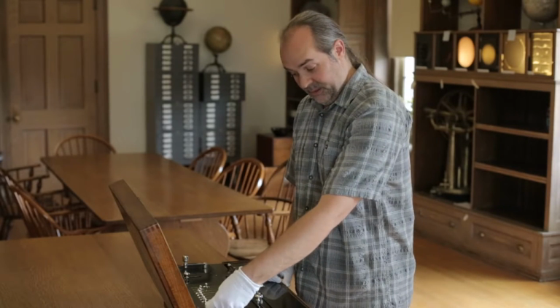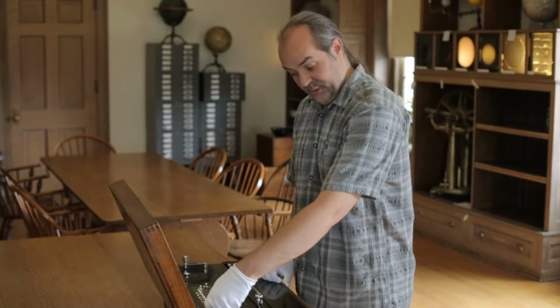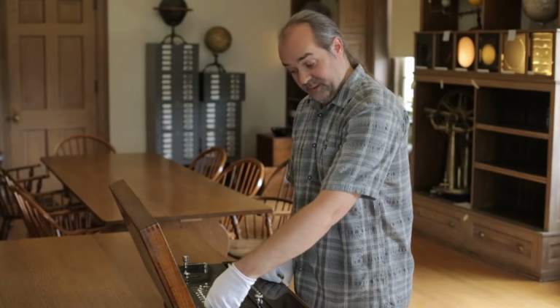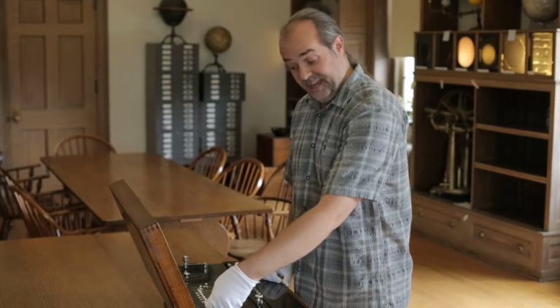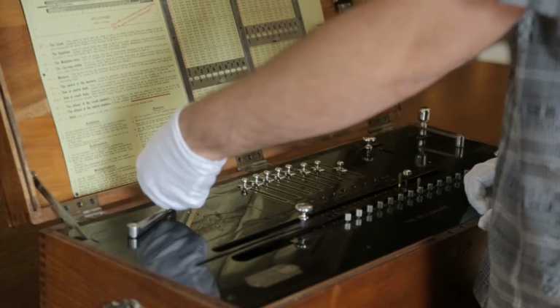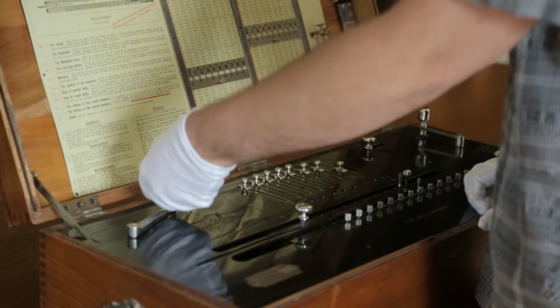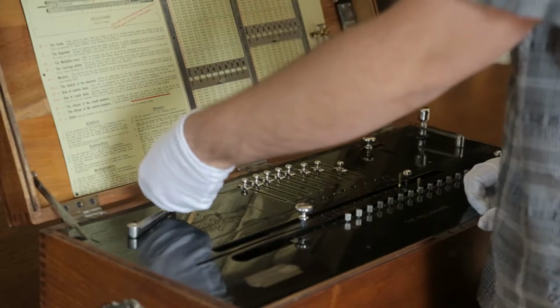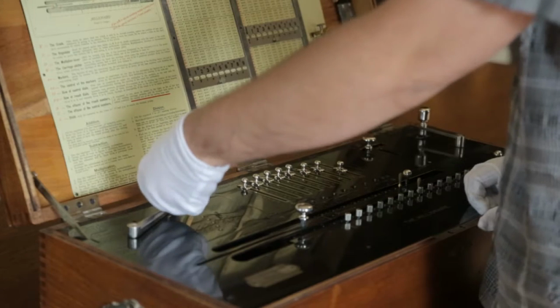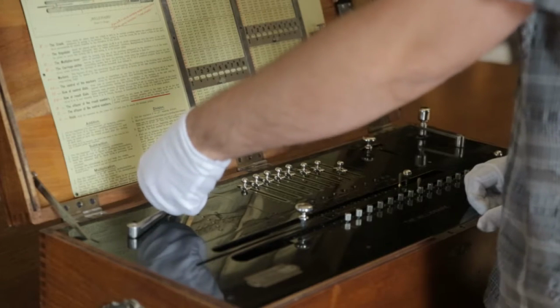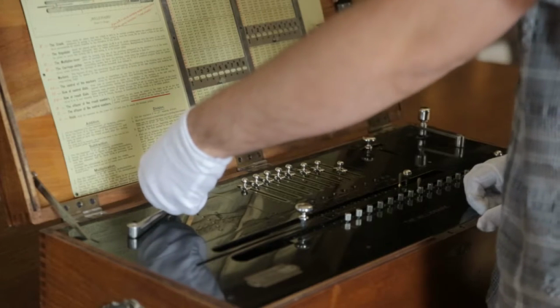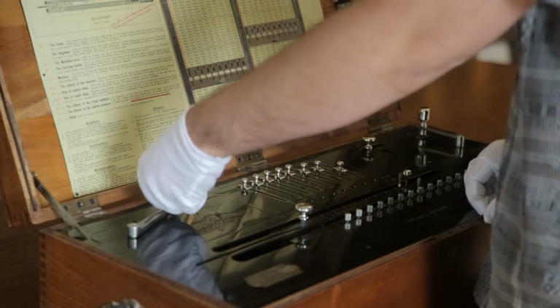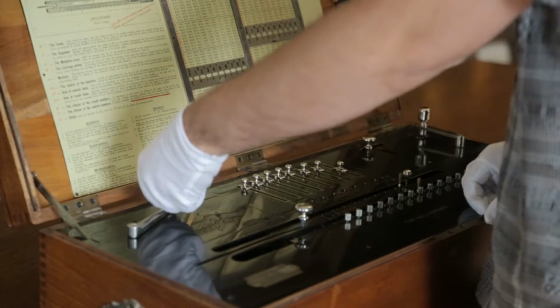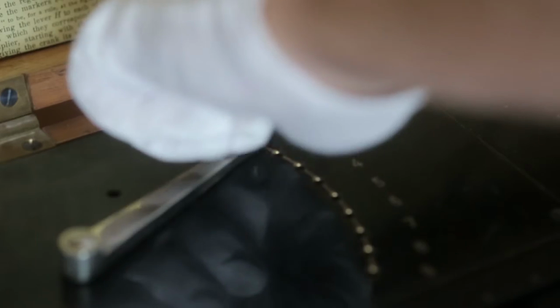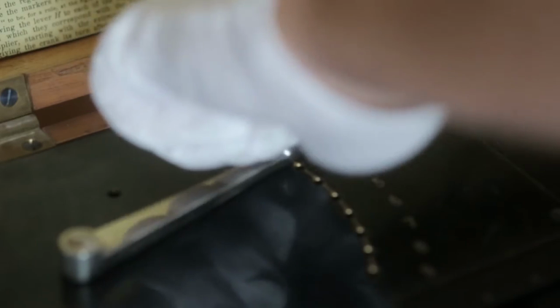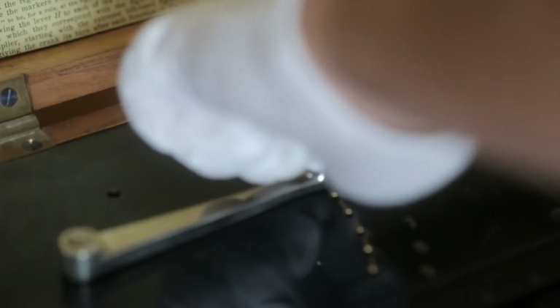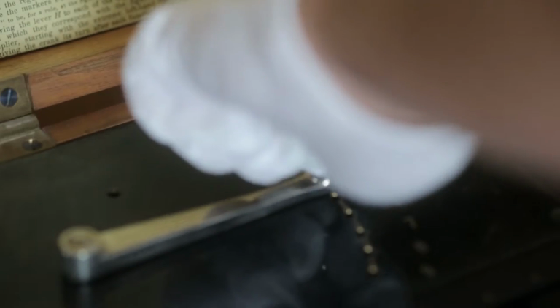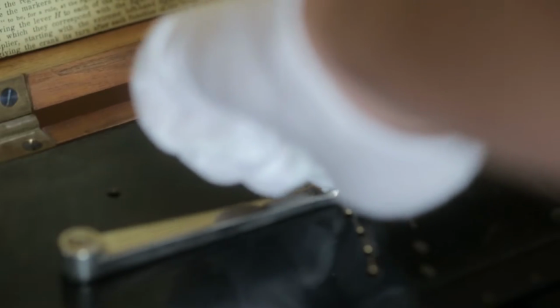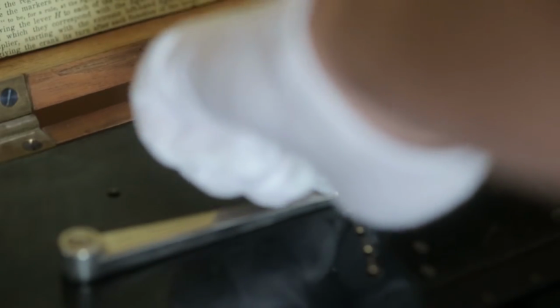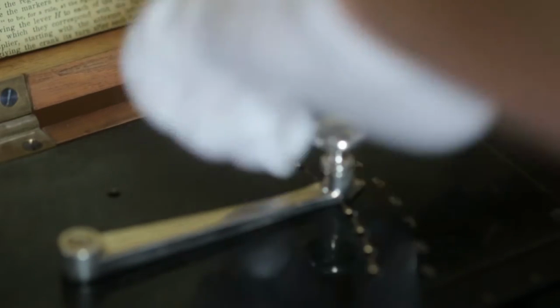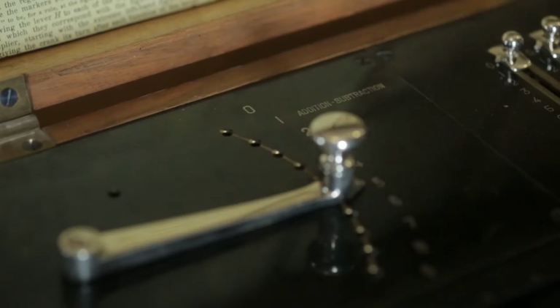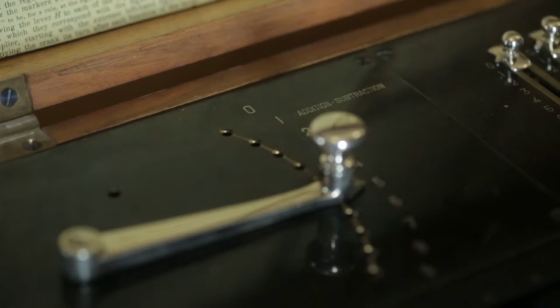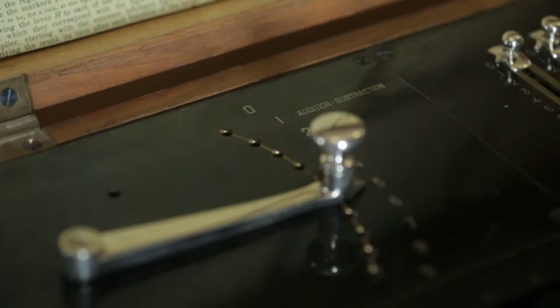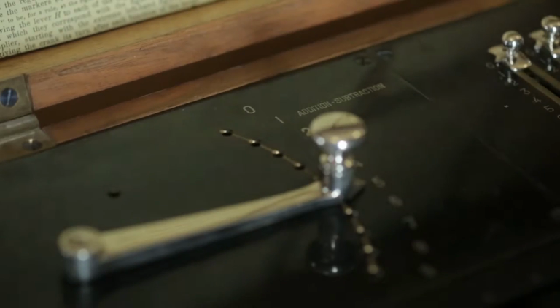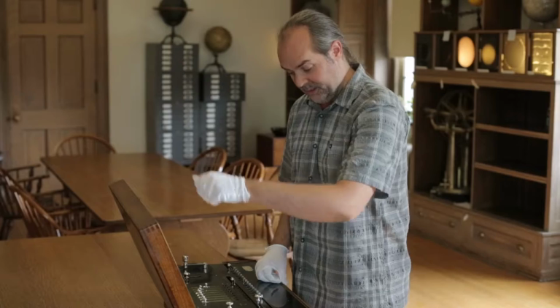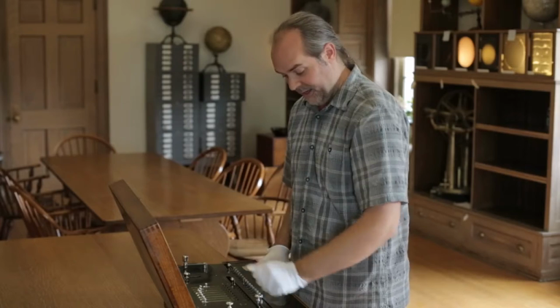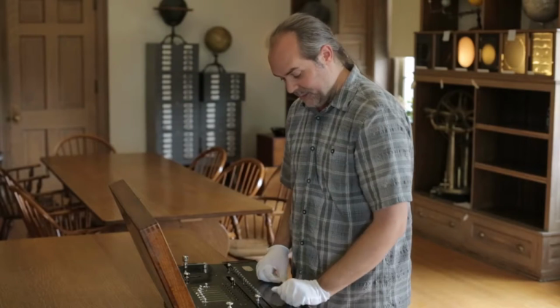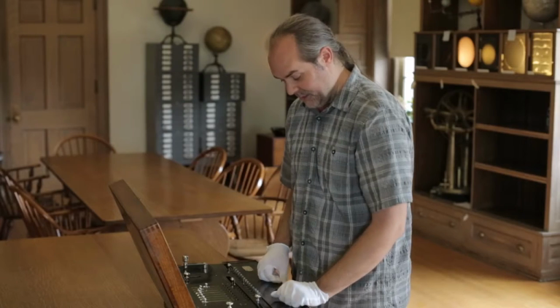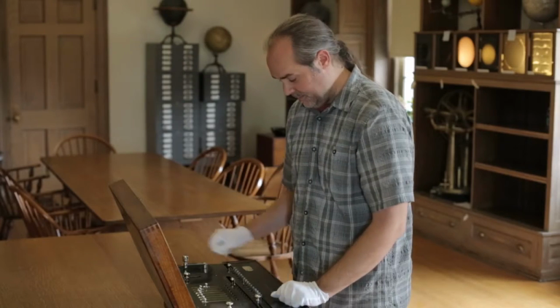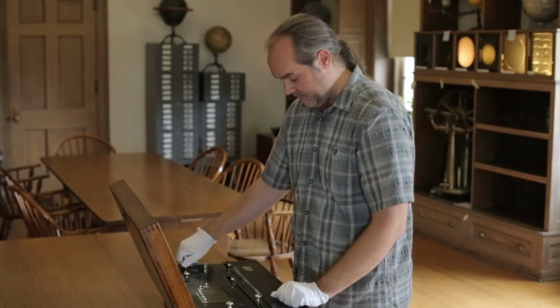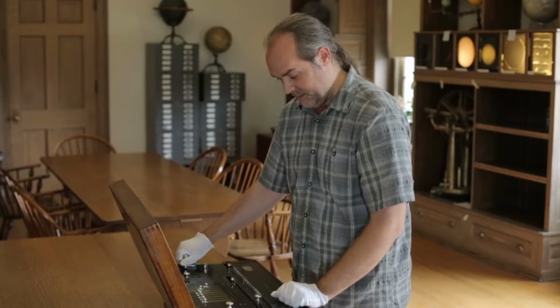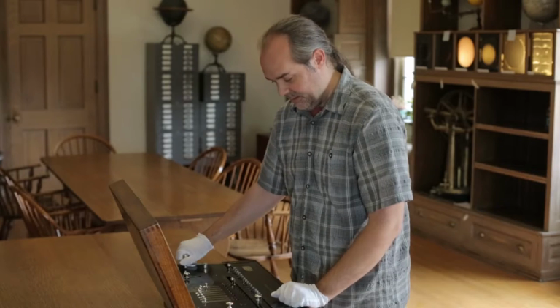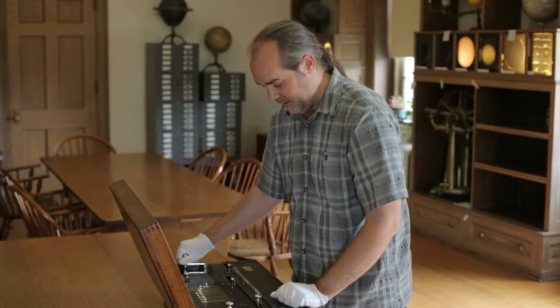To do that, we use this lever arm on the side, put it in the 5 position, and turn the crank.